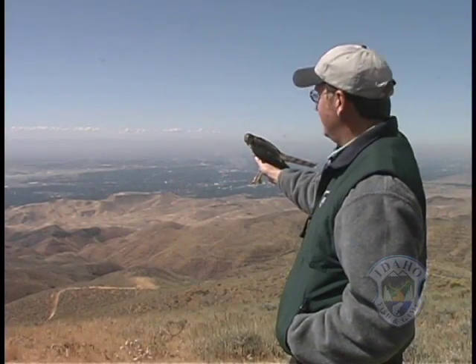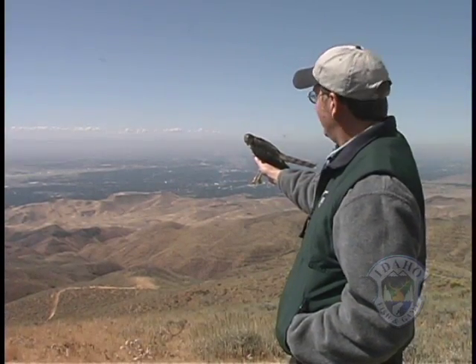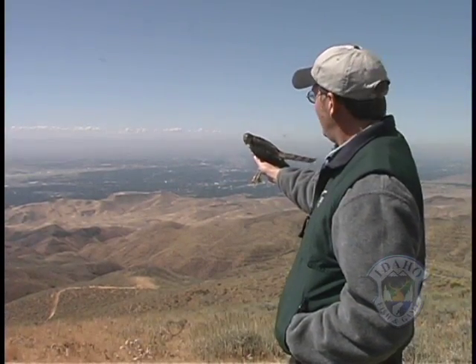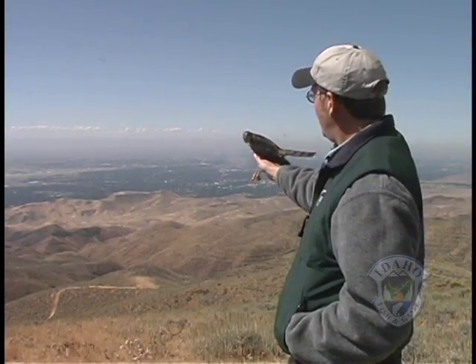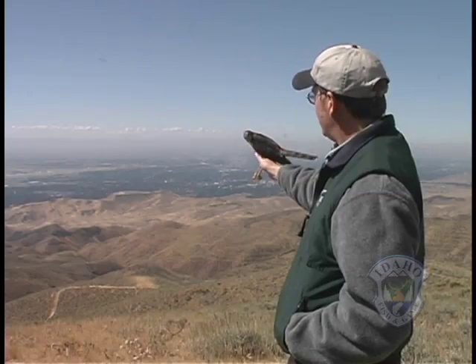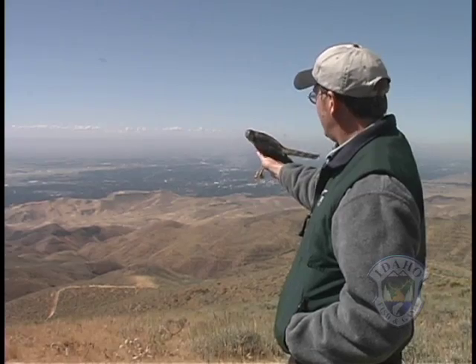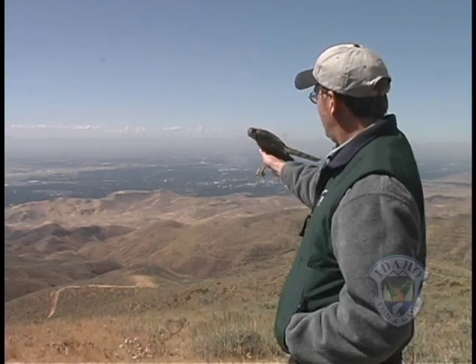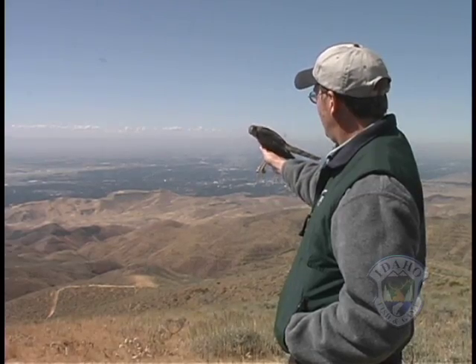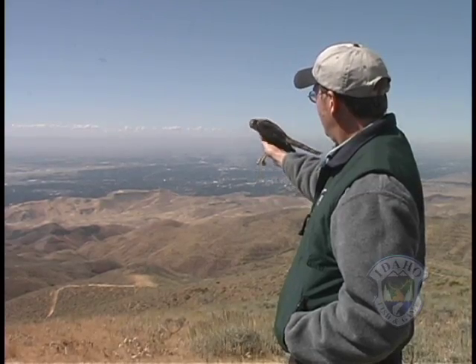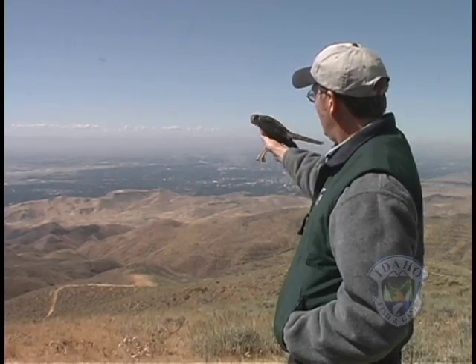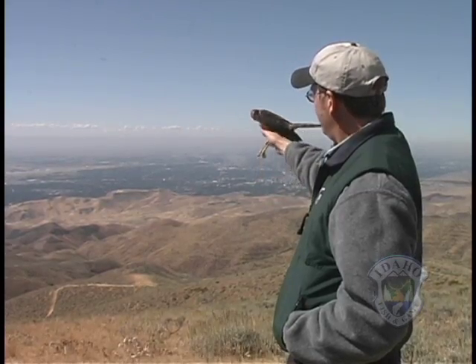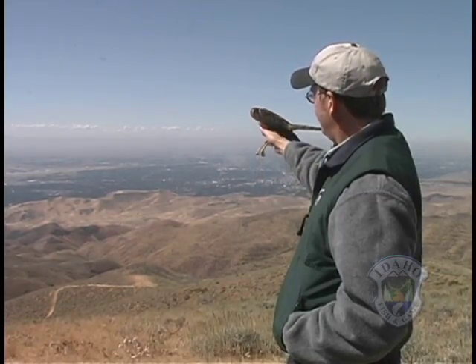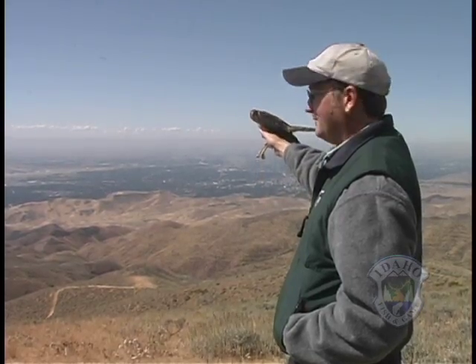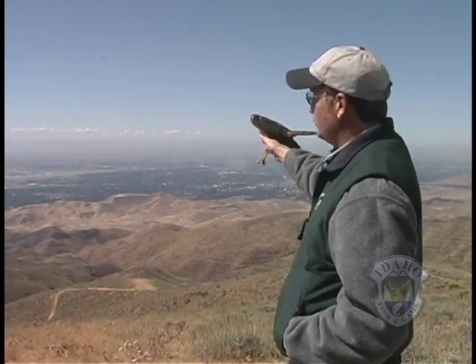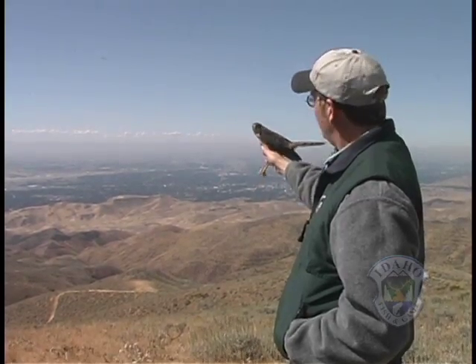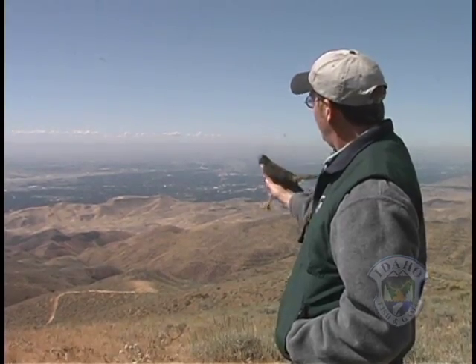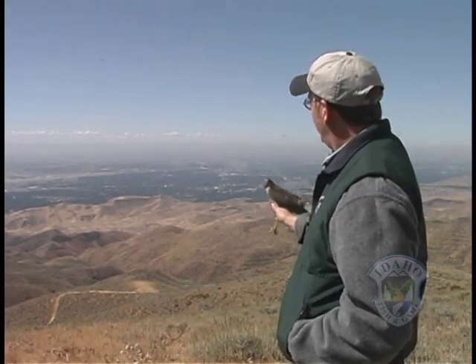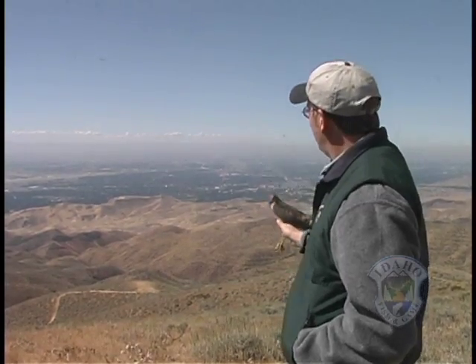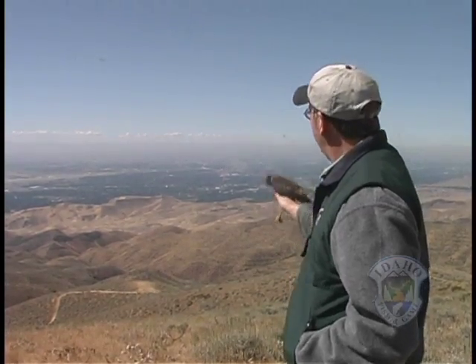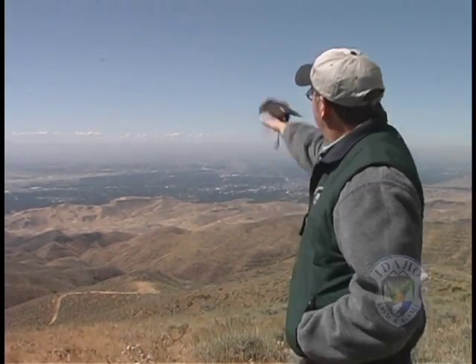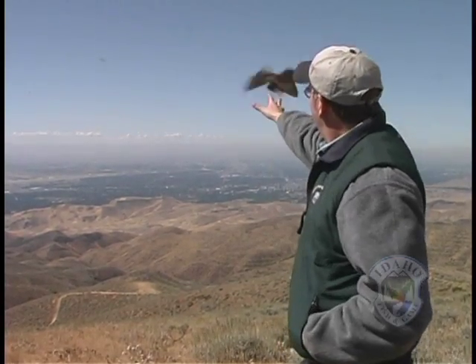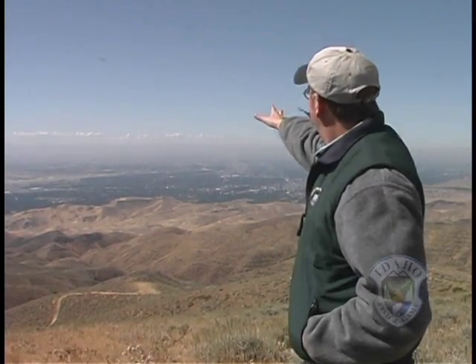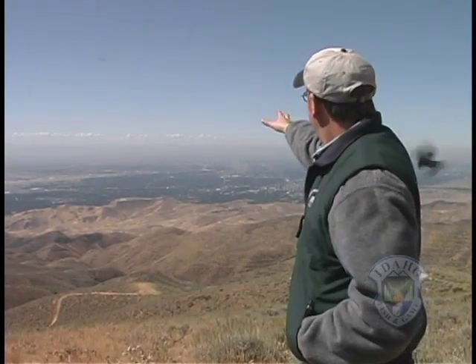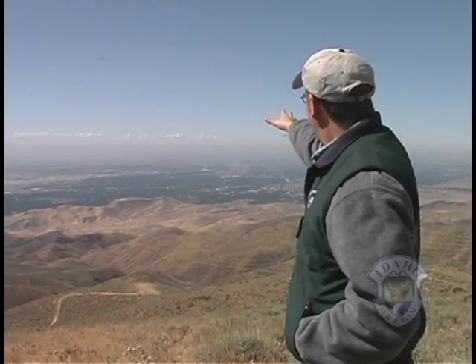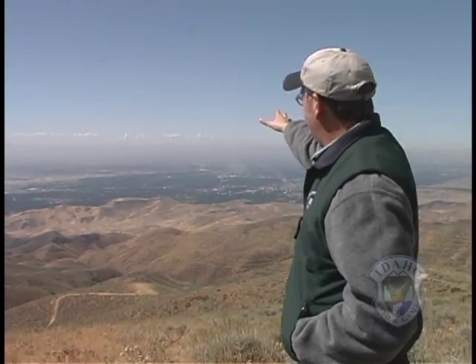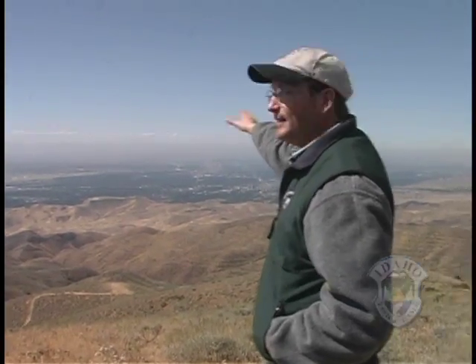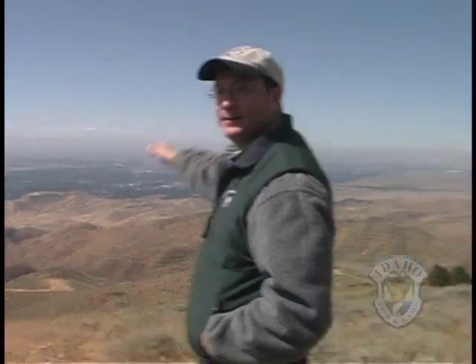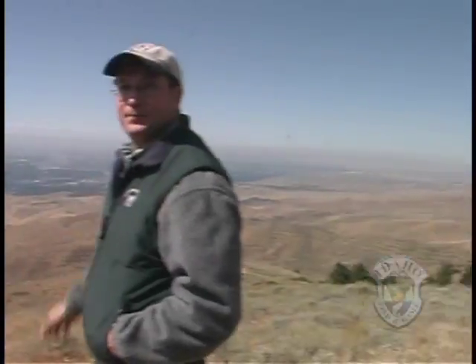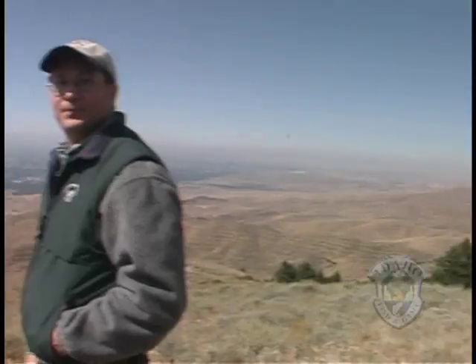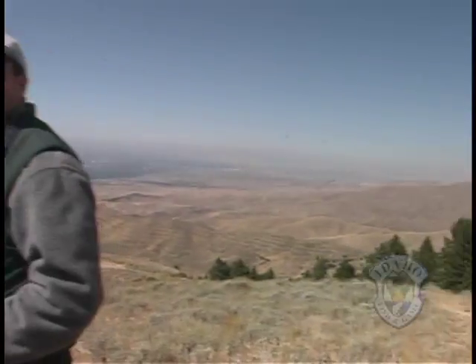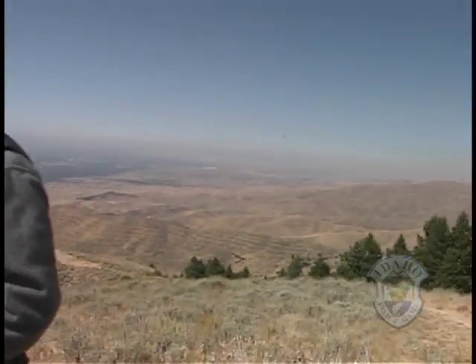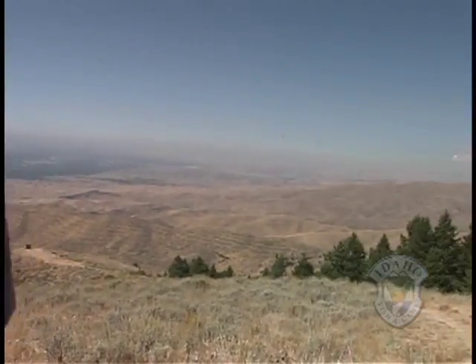Go to Mexico. Michelle Hicks, Idaho Fish and Game.